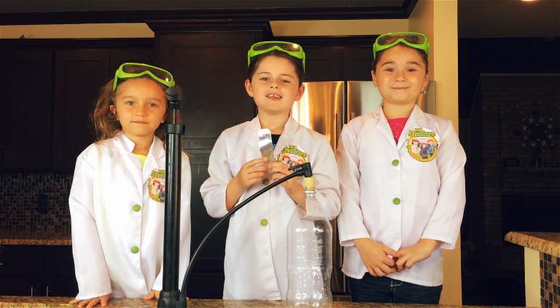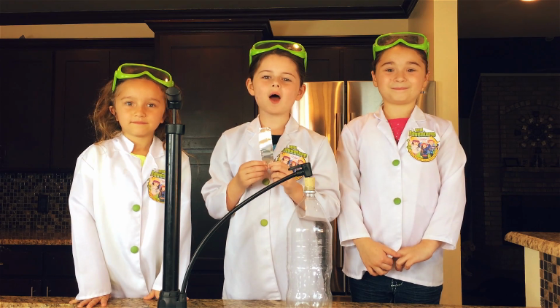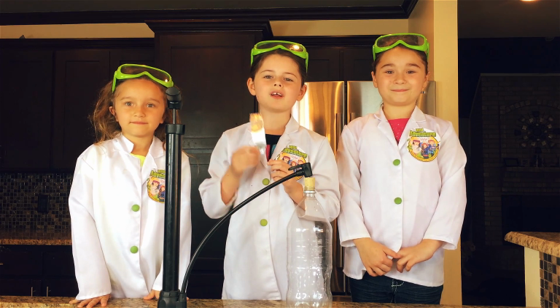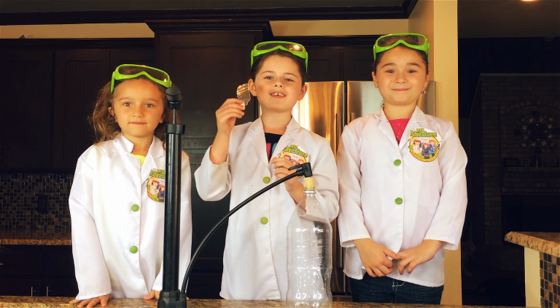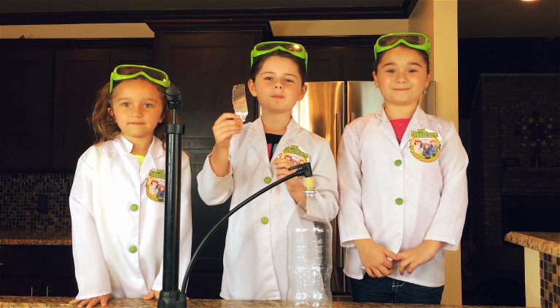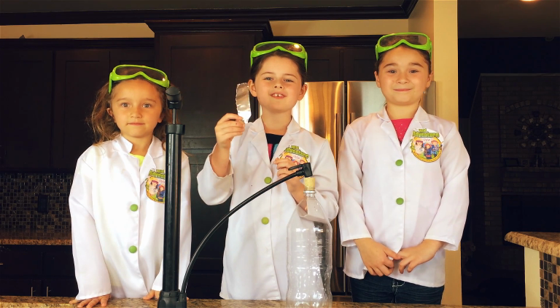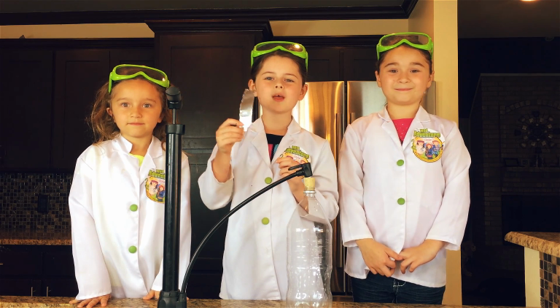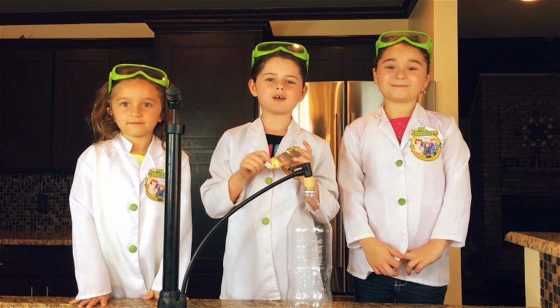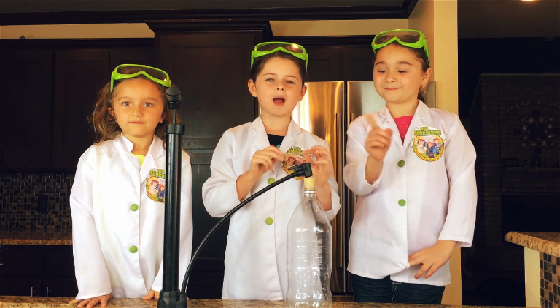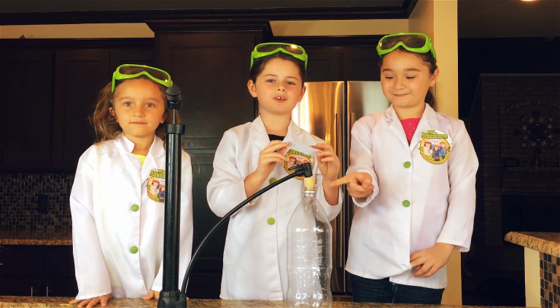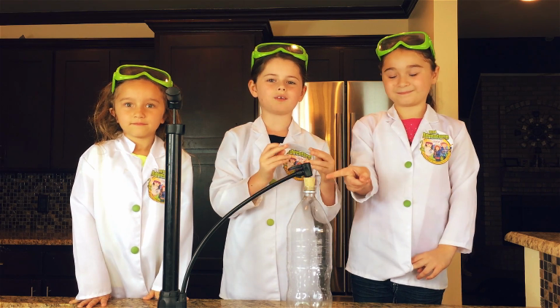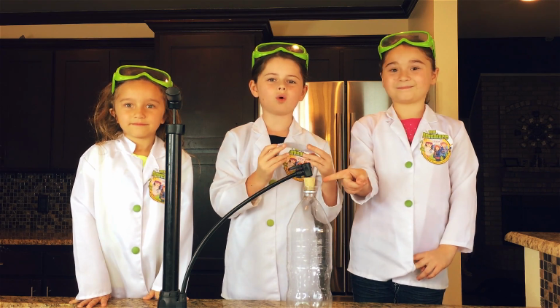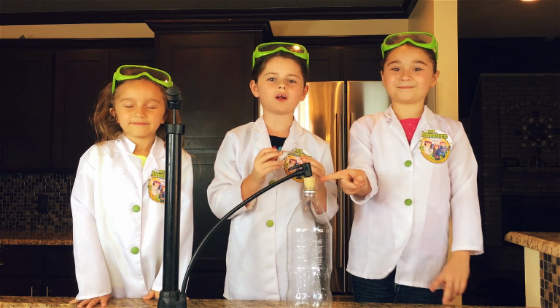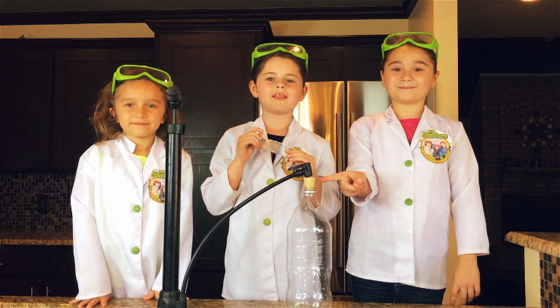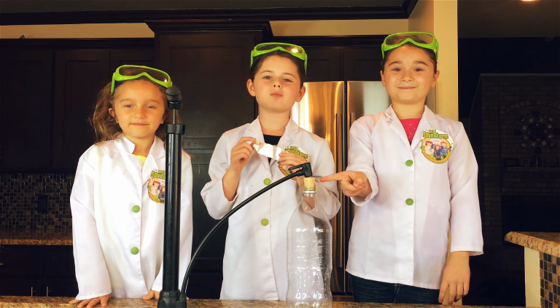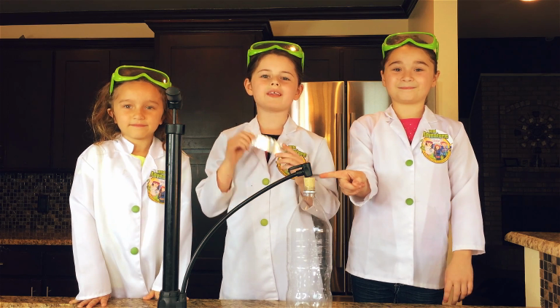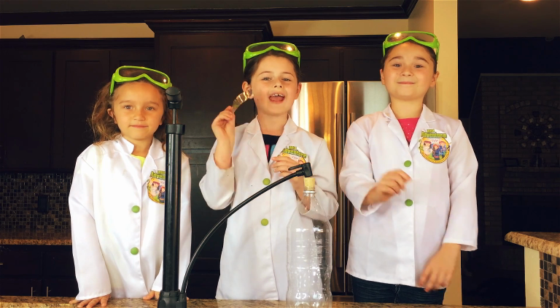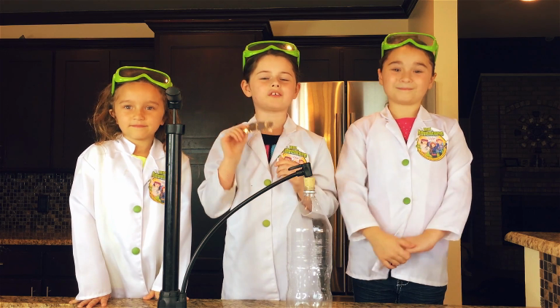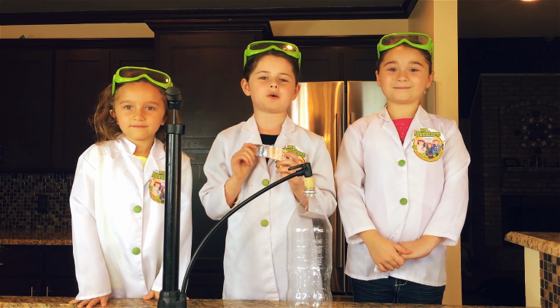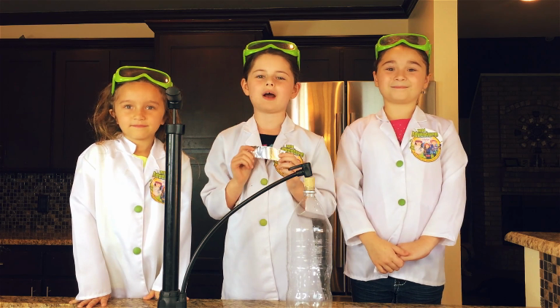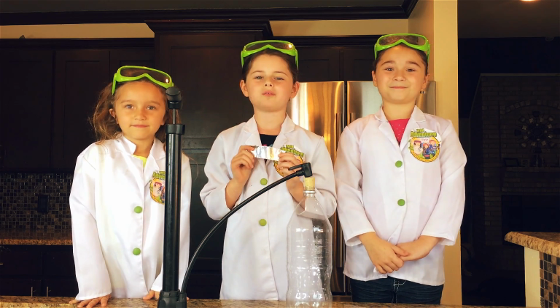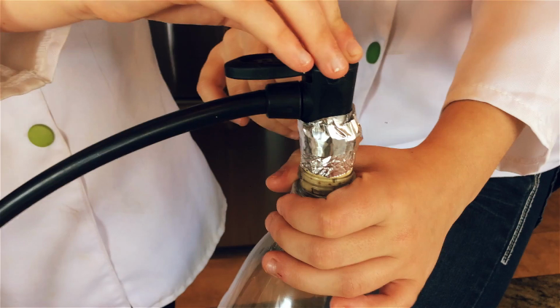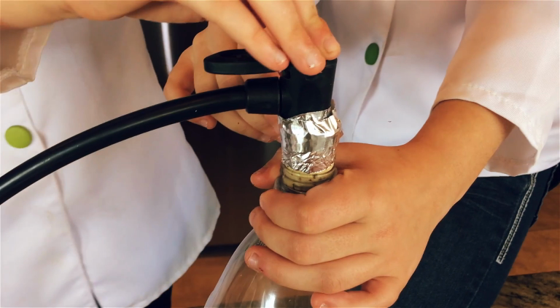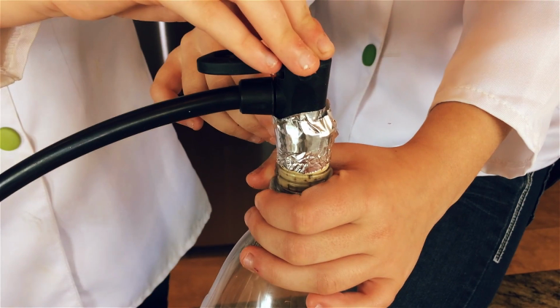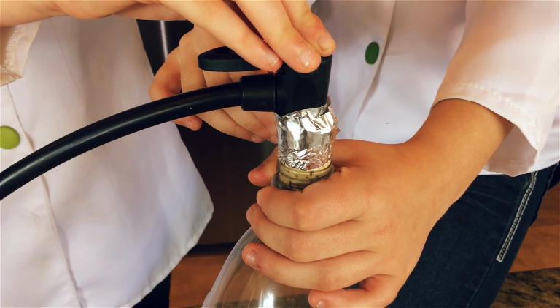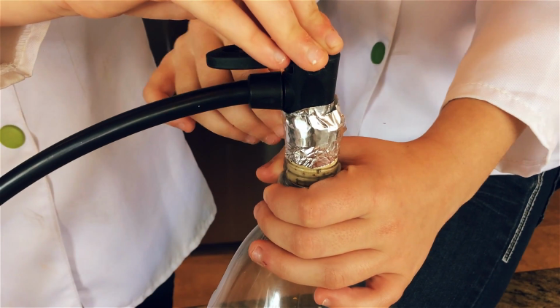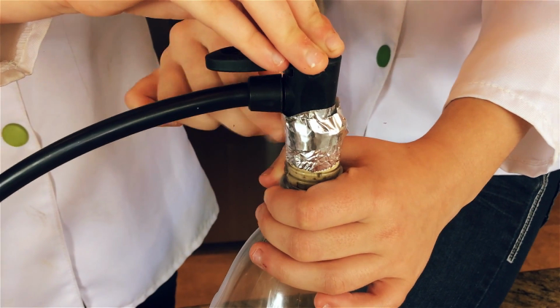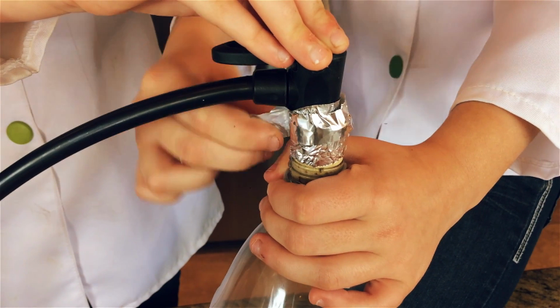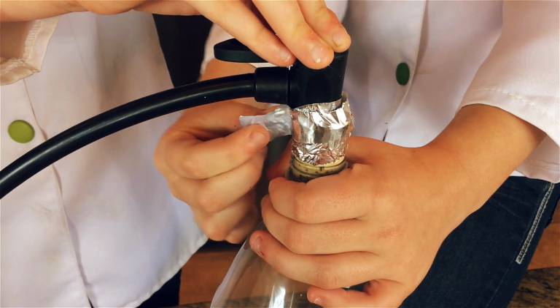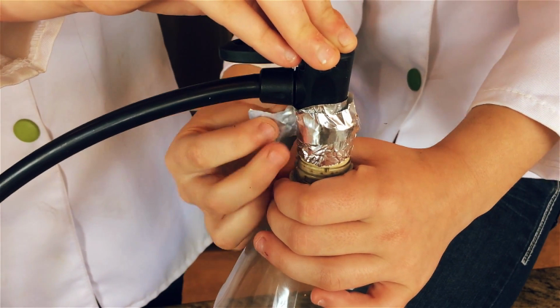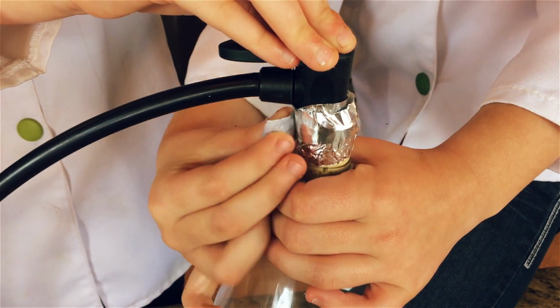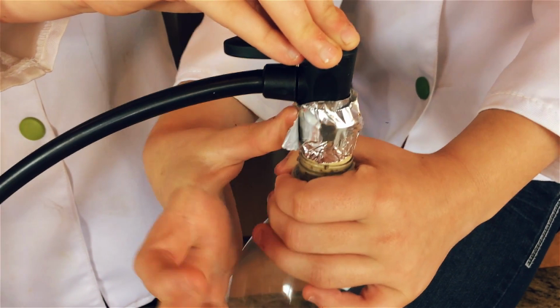Now we're going to take a piece of tape and wrap it around our cork, that way the air doesn't come out. Make sure you use the blue tape.